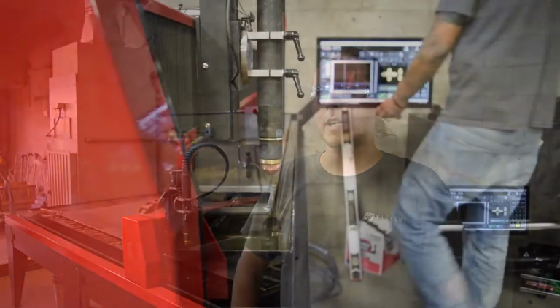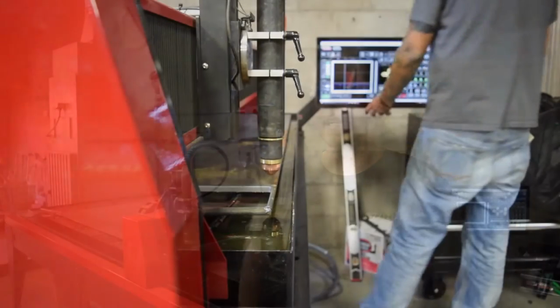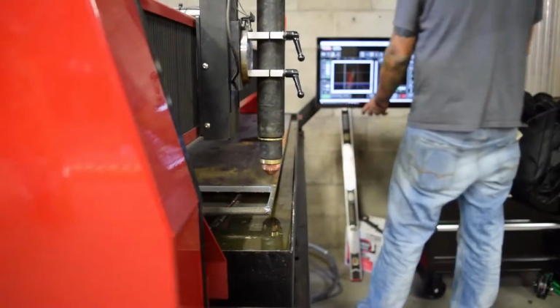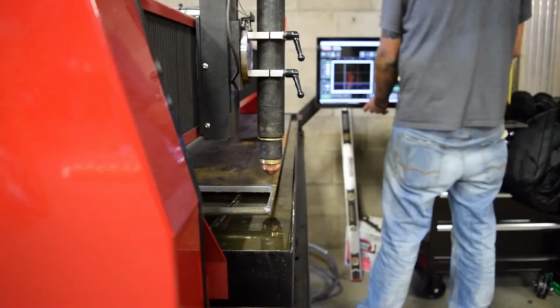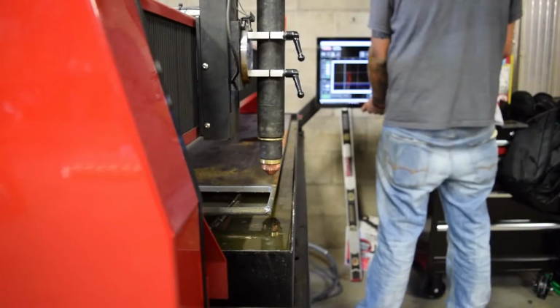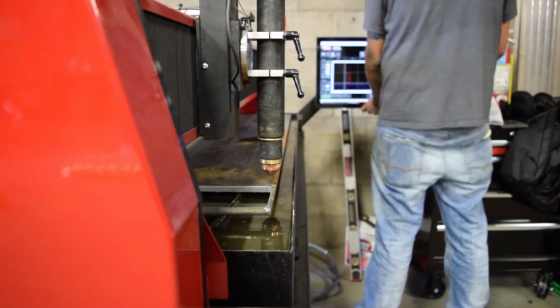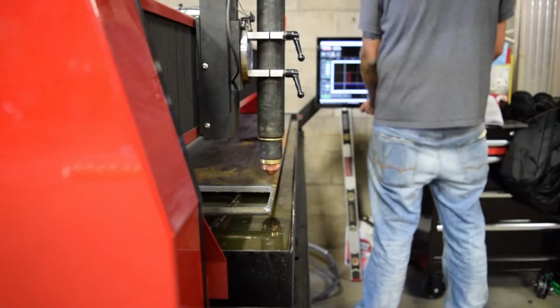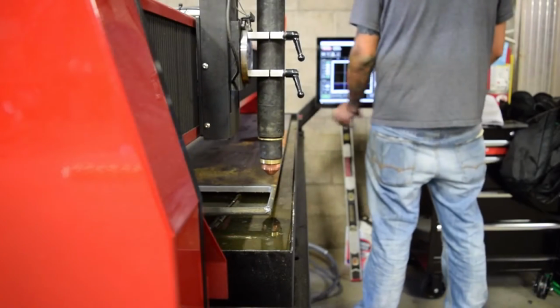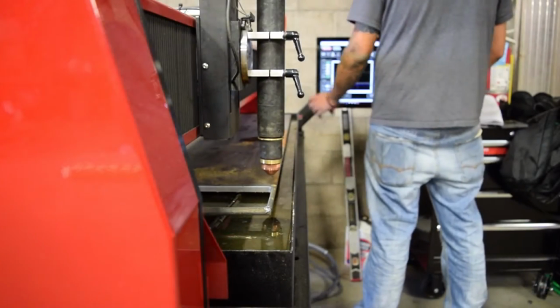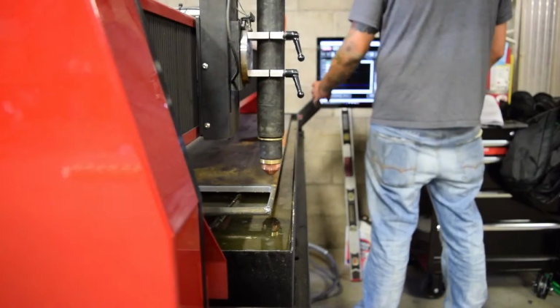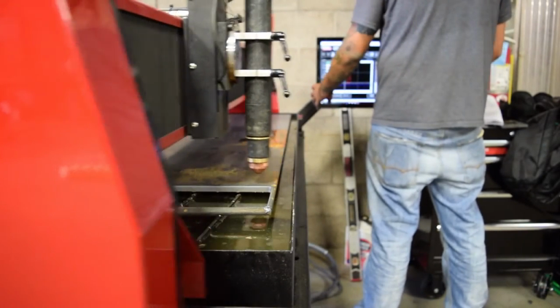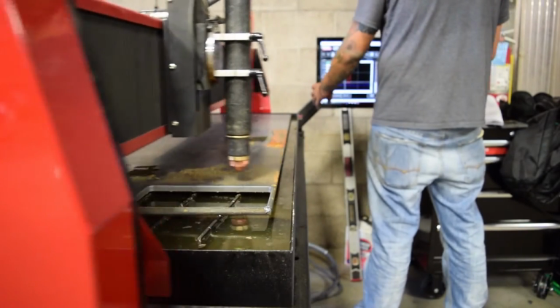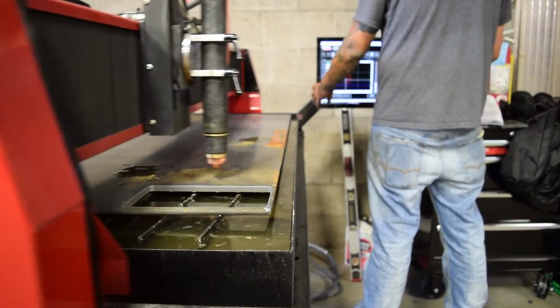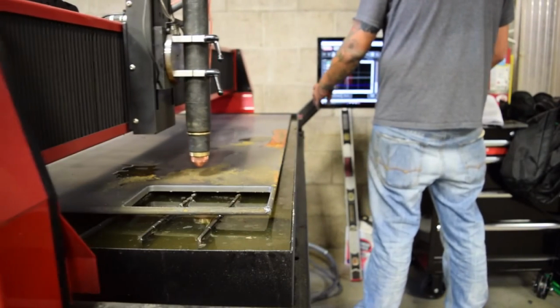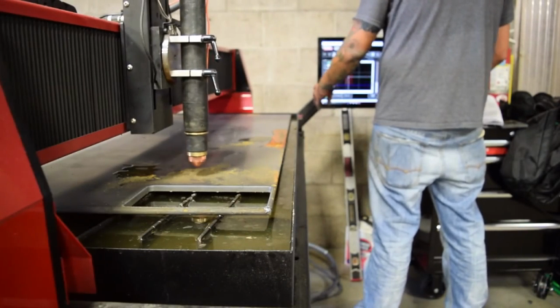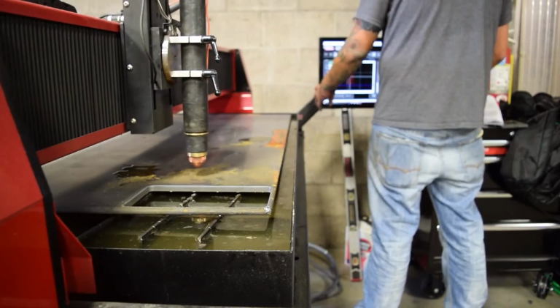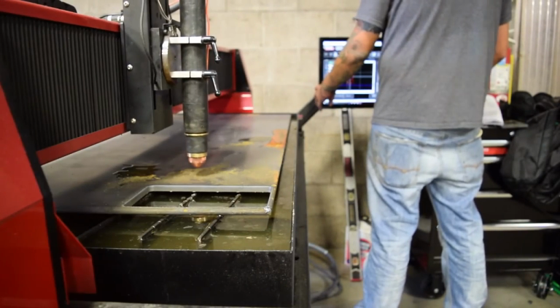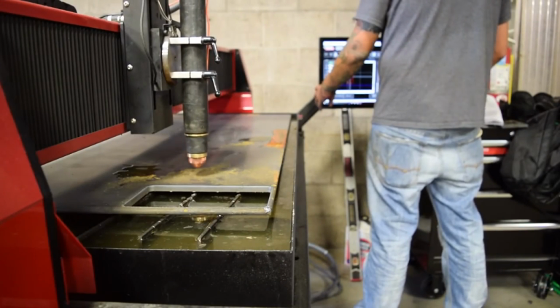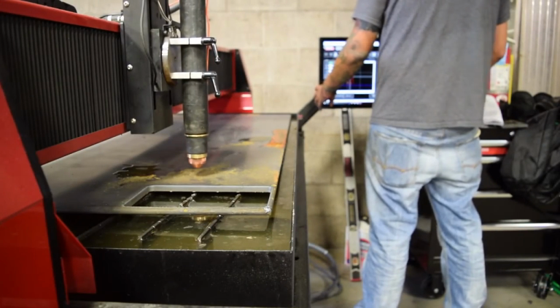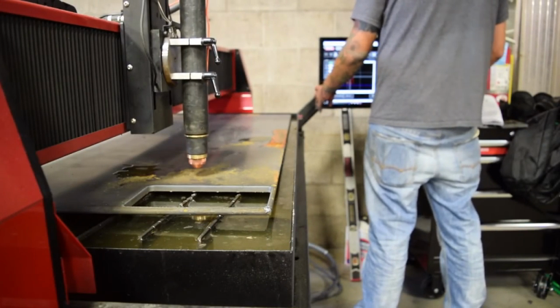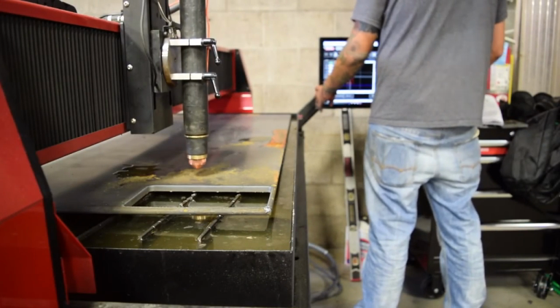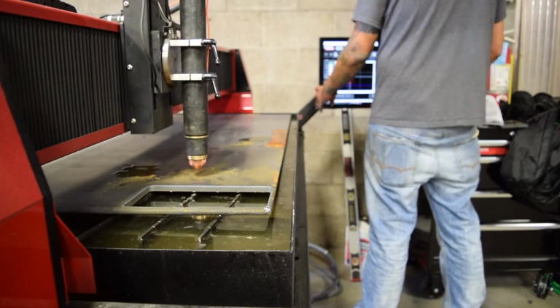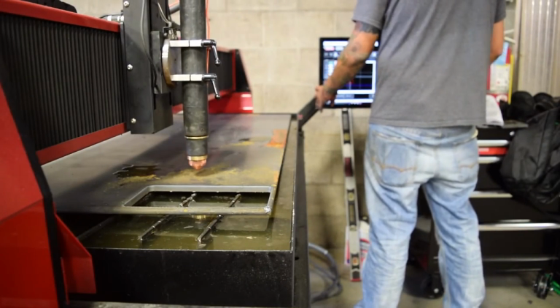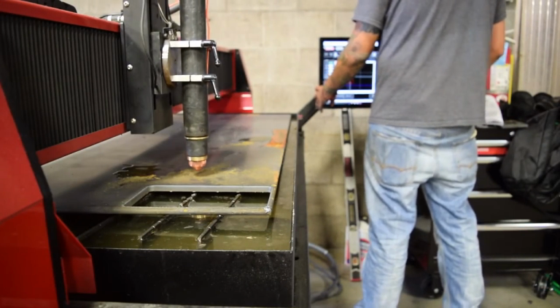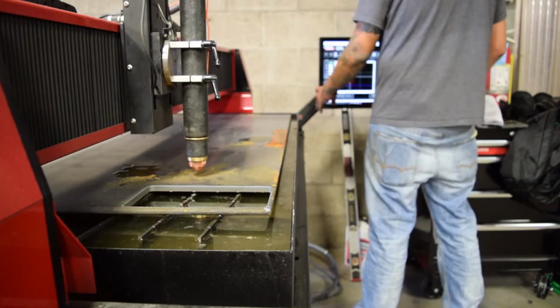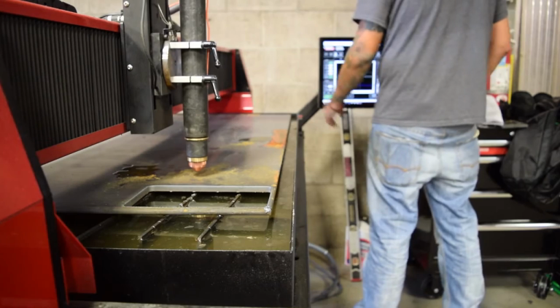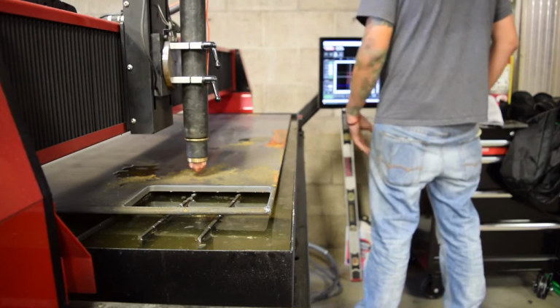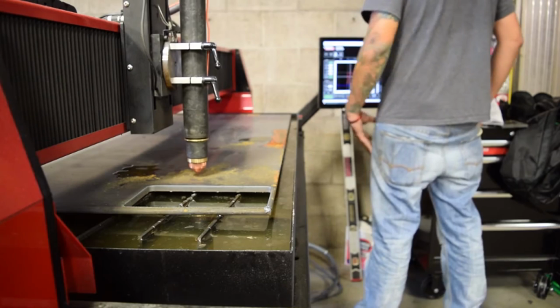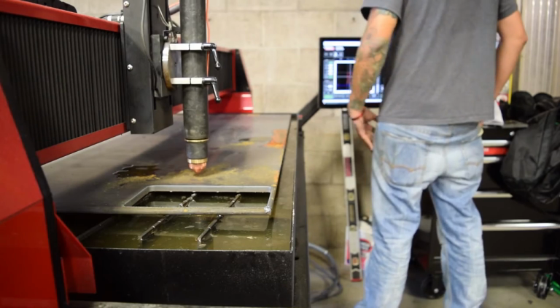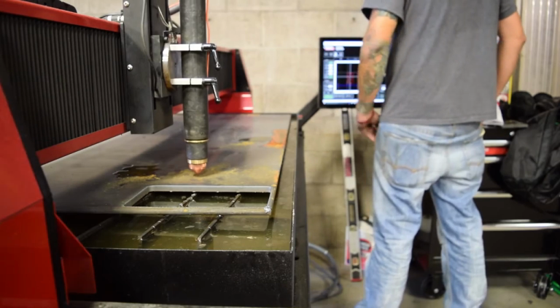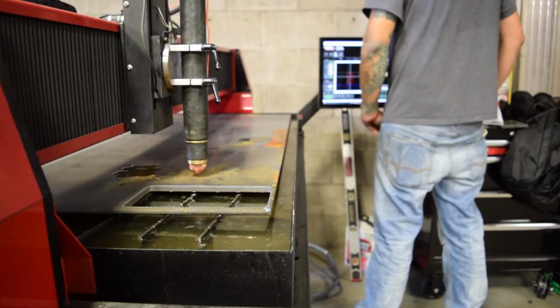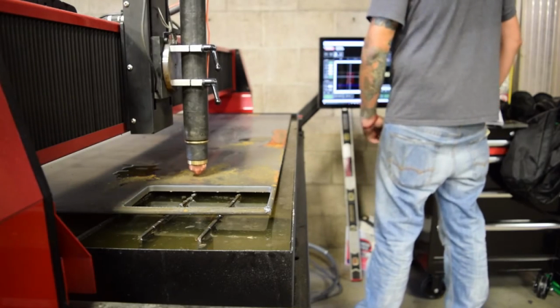The table itself is extremely easy to use, straight out of the box. We were cutting on it in probably about two hours.